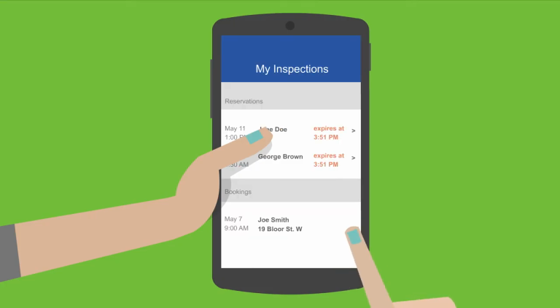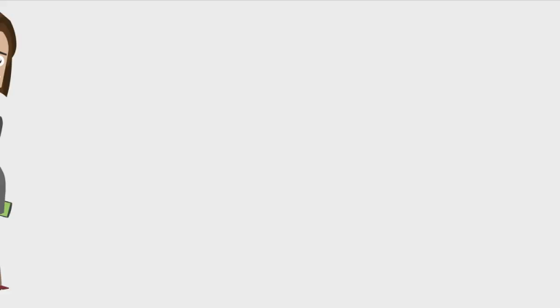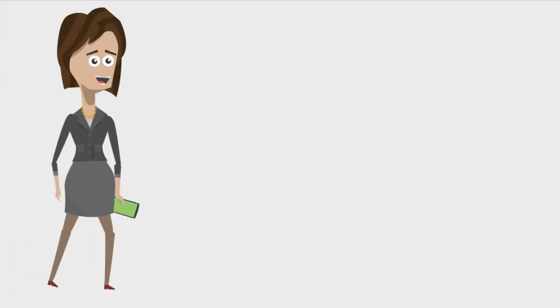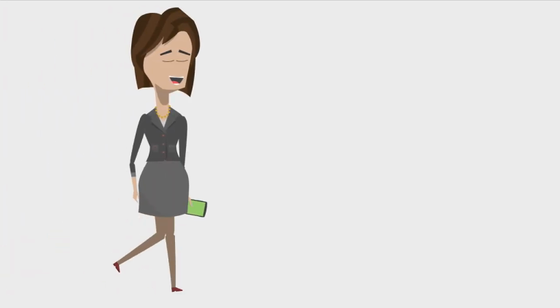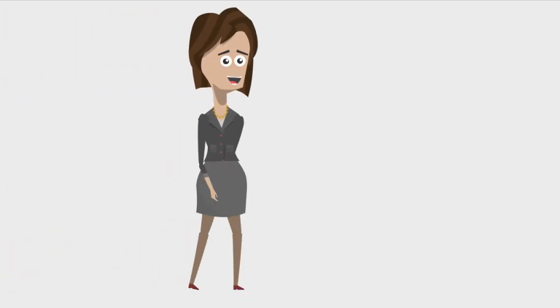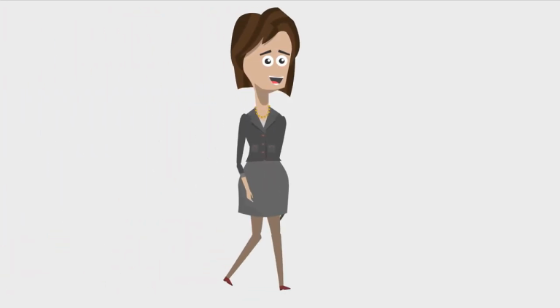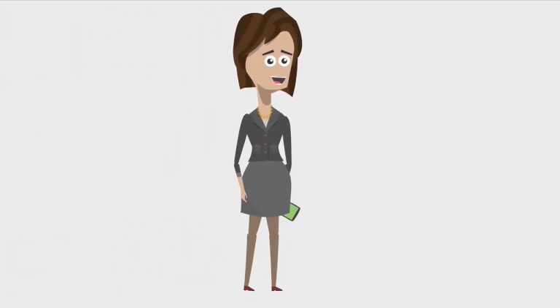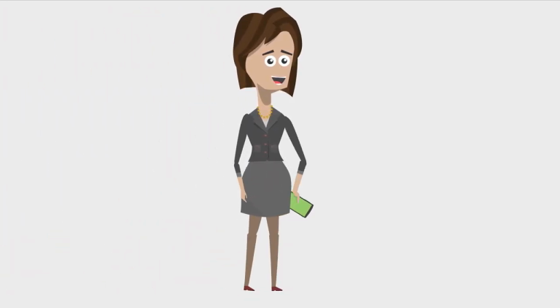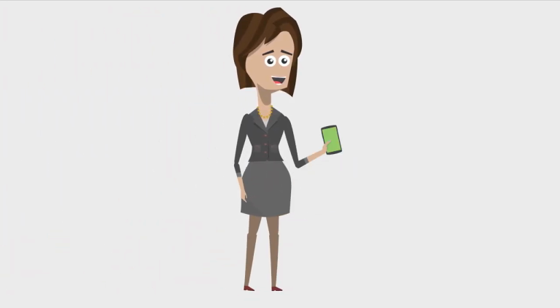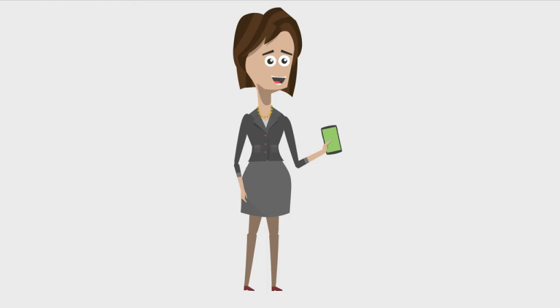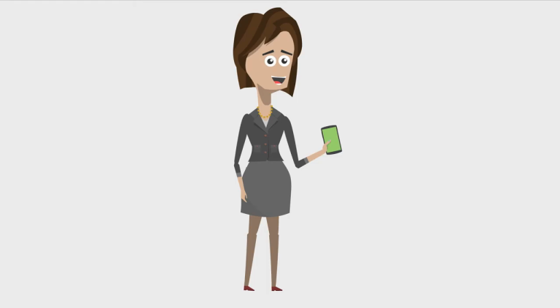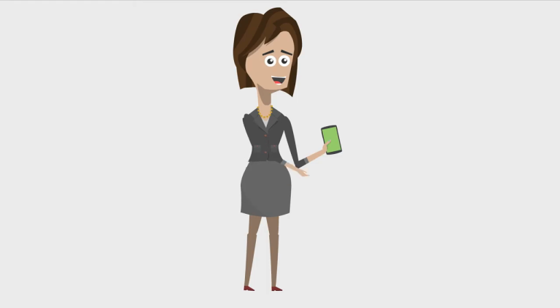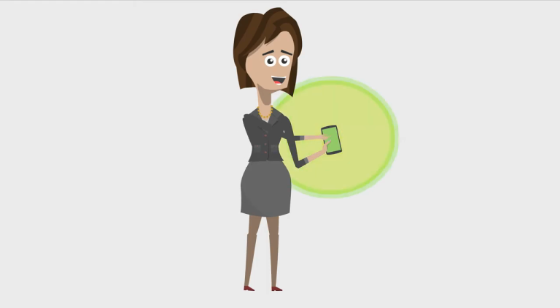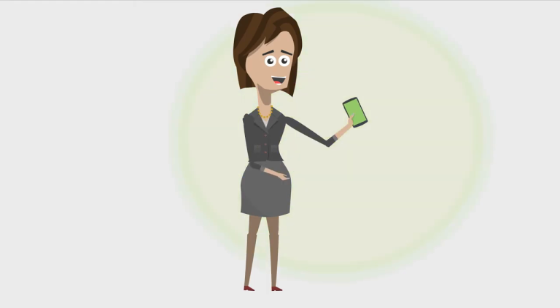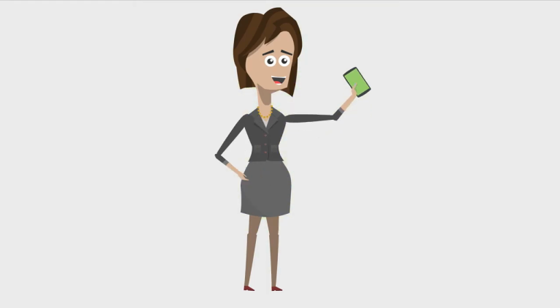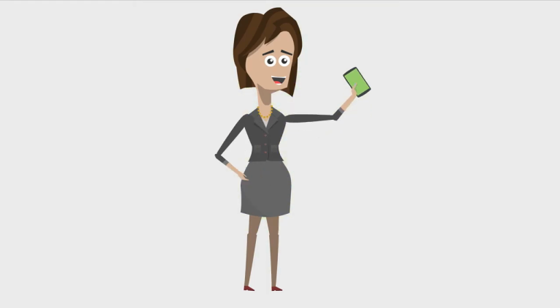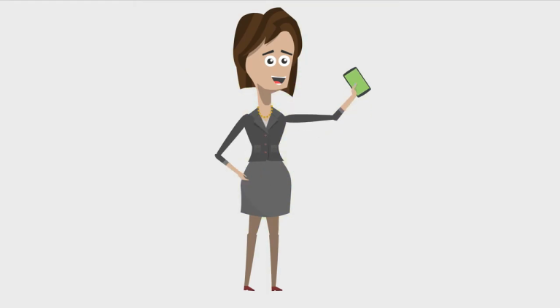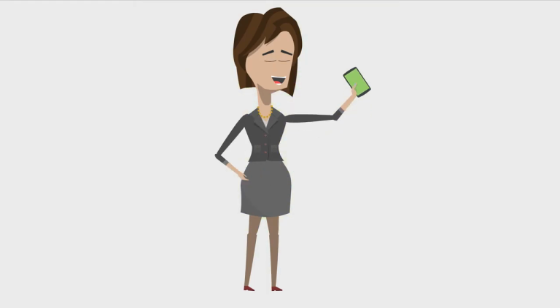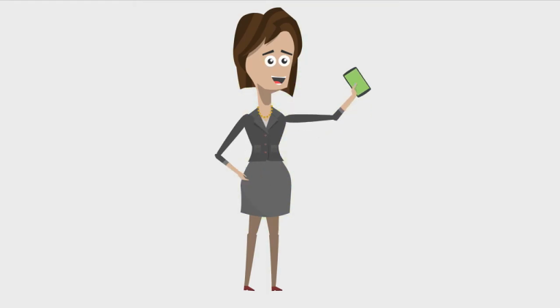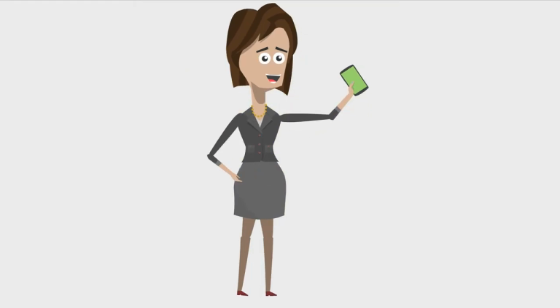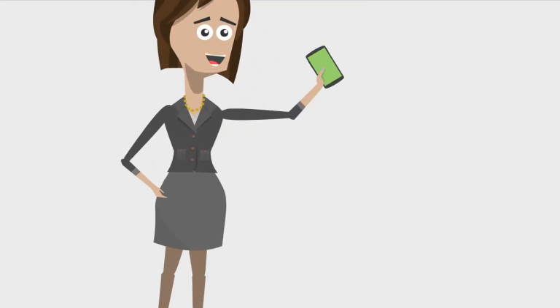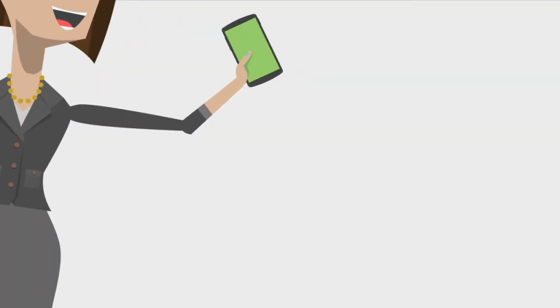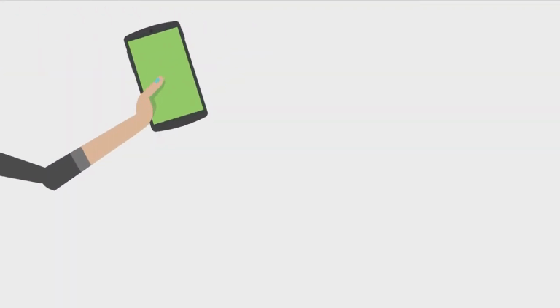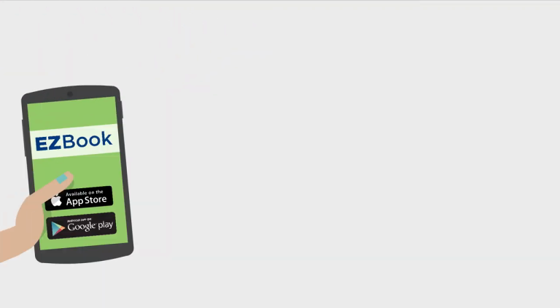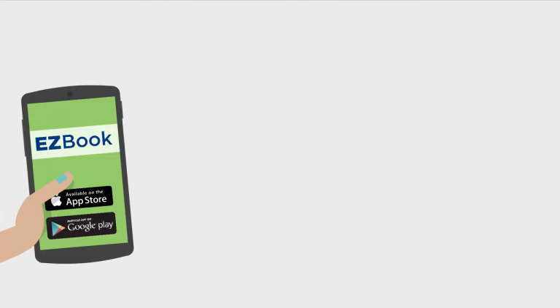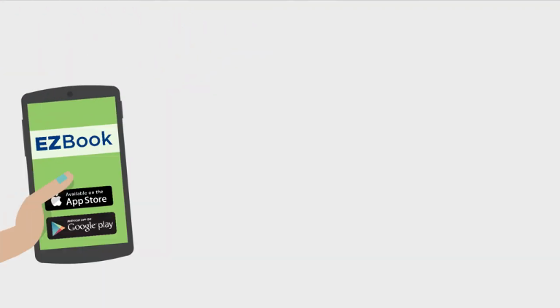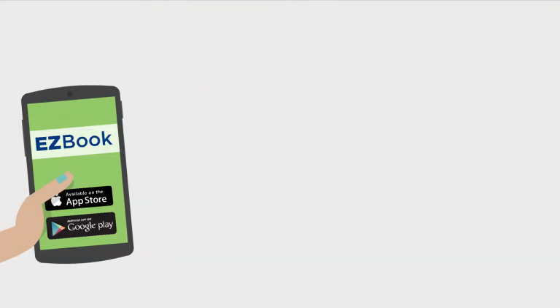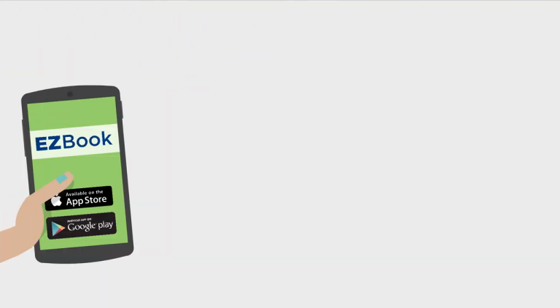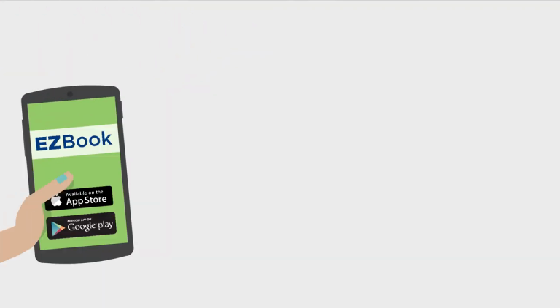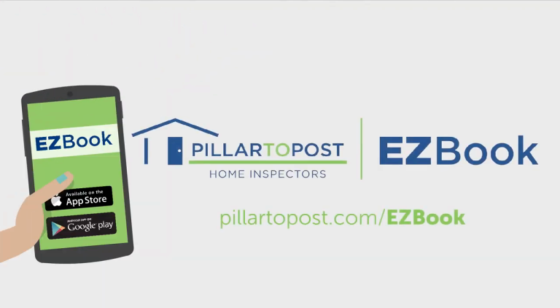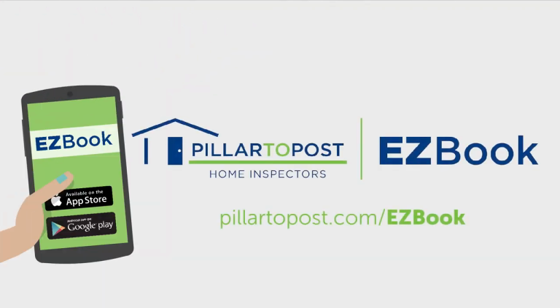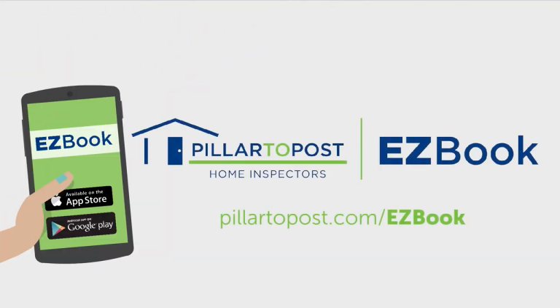Real-time booking at Gina's fingertips and just a tap away. Keep your transactions moving. Download the app today.